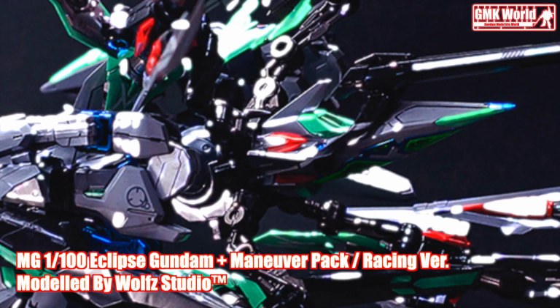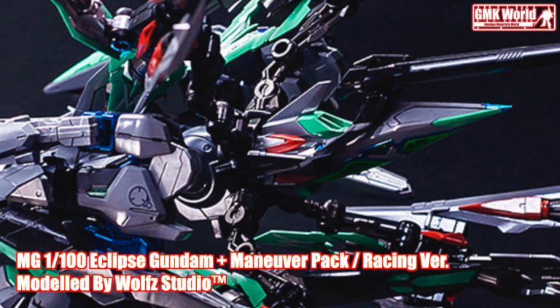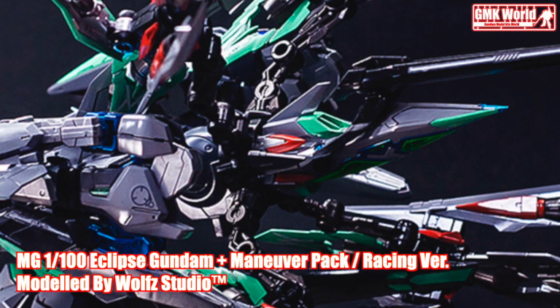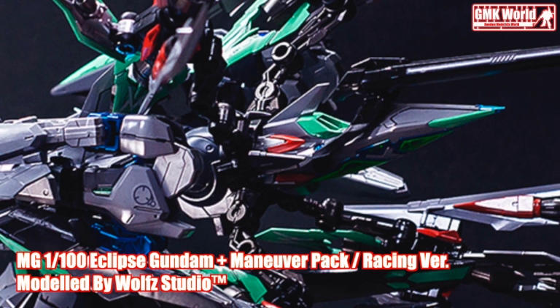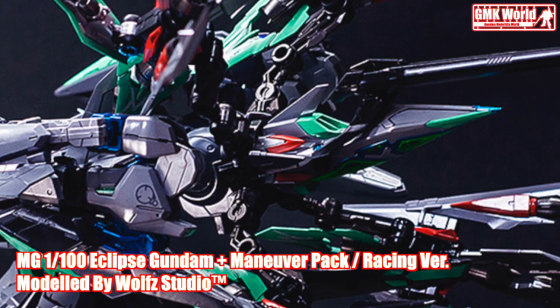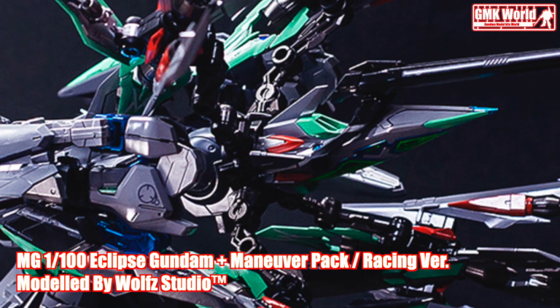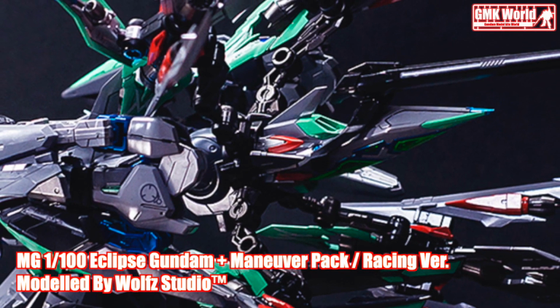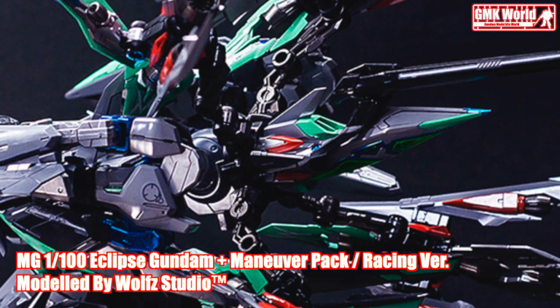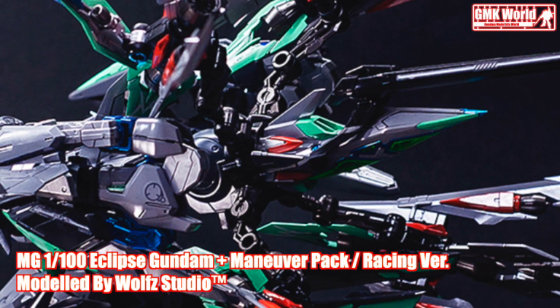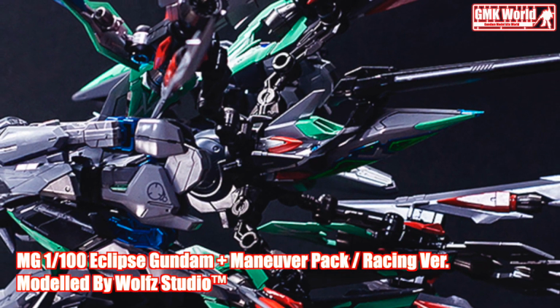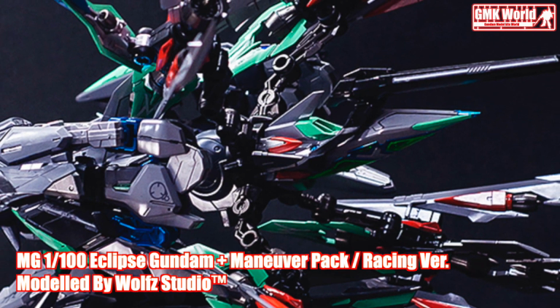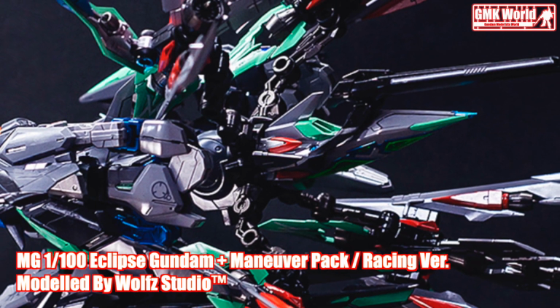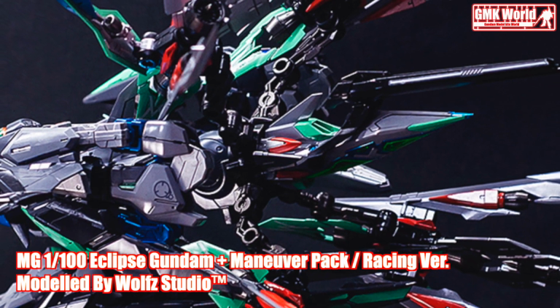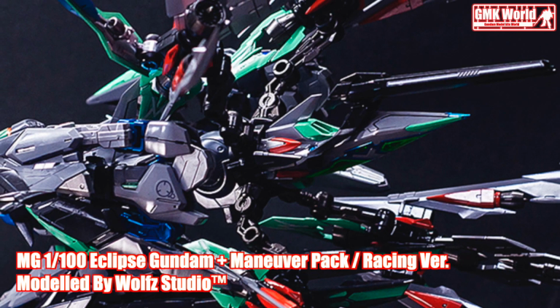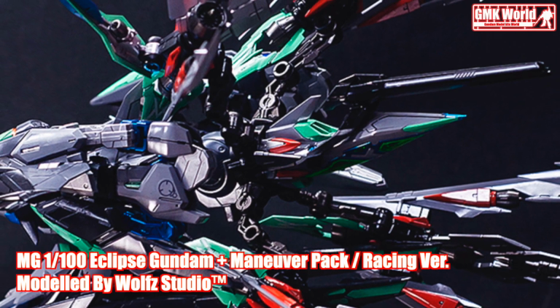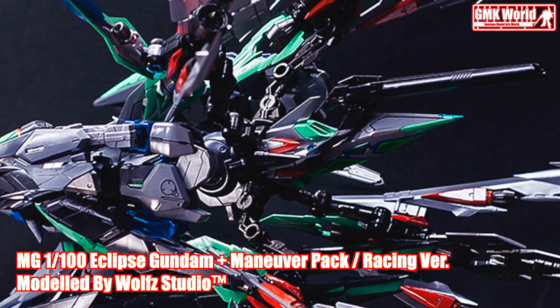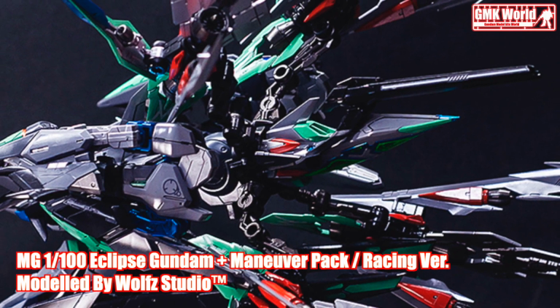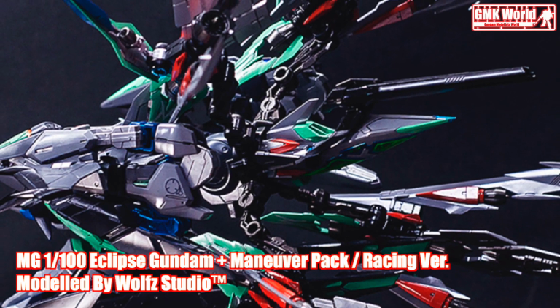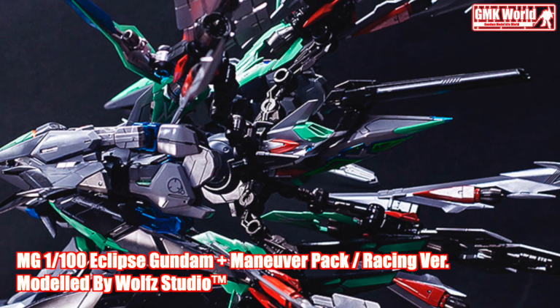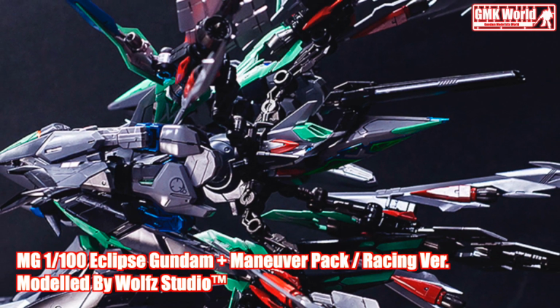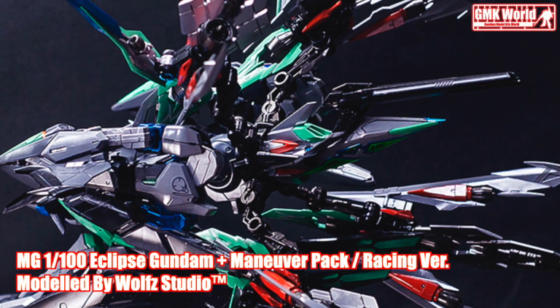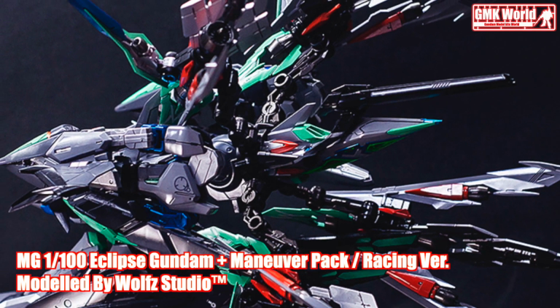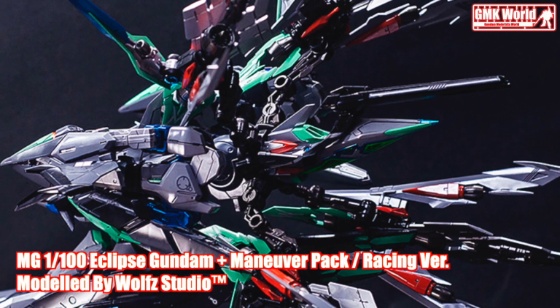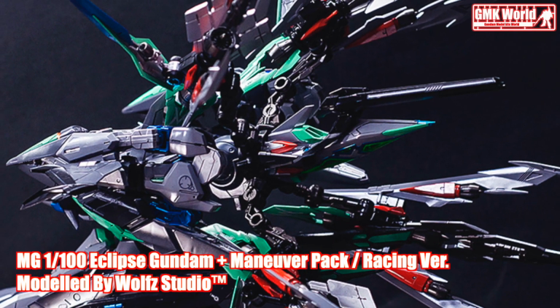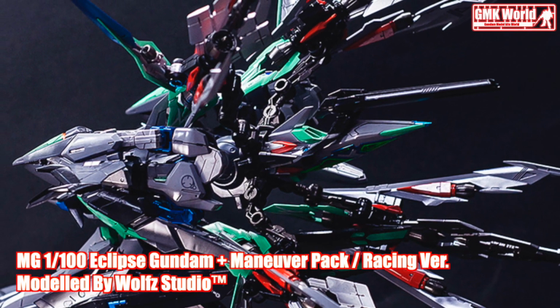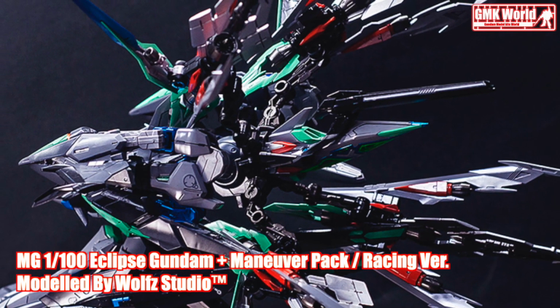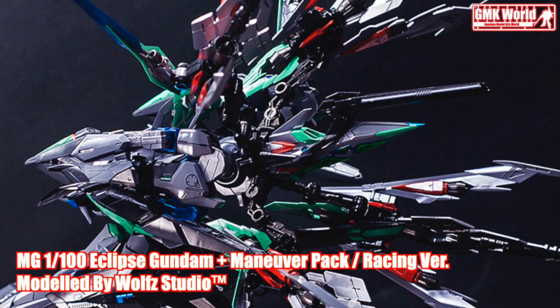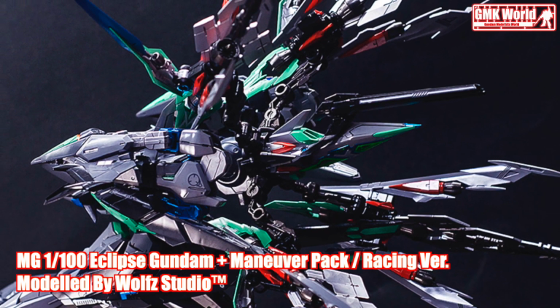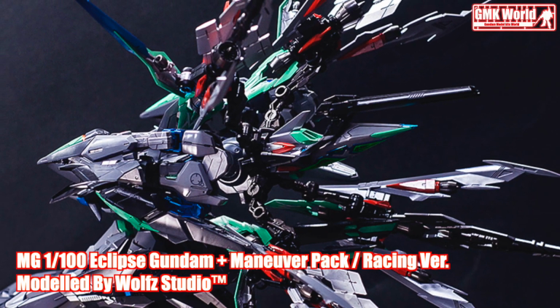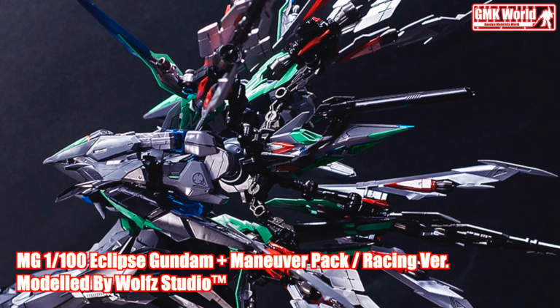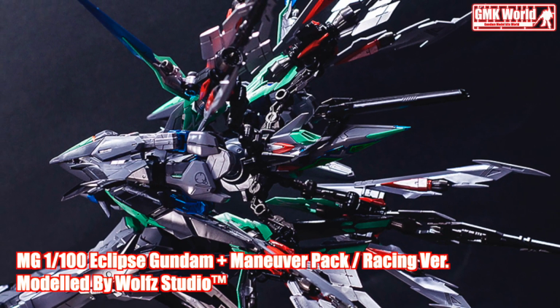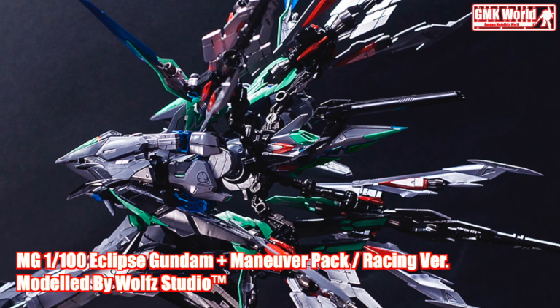Finally, this is MG 1/100, the Eclipse Gundam and Maneuver Pack Racing version, custom build by Wolf Studio.